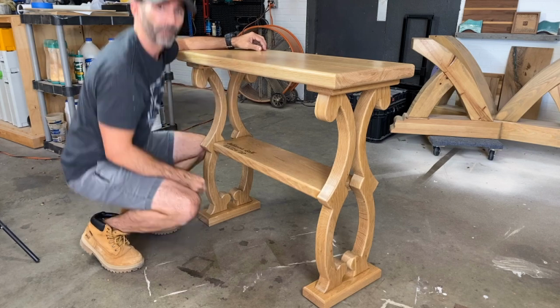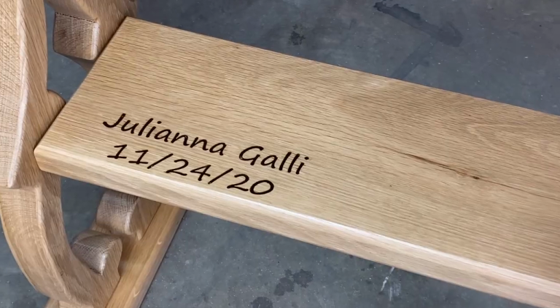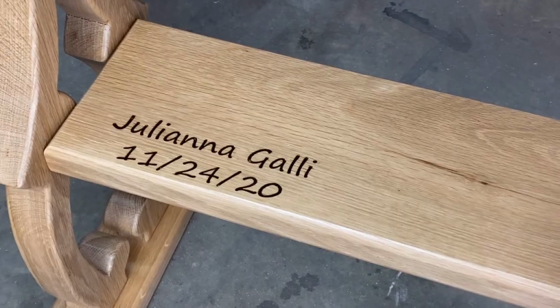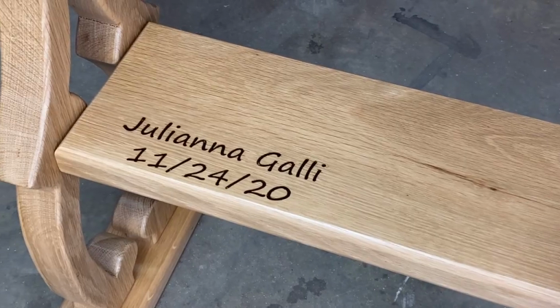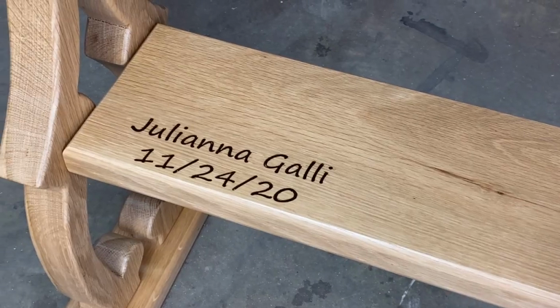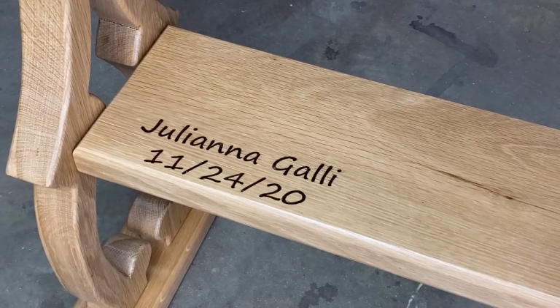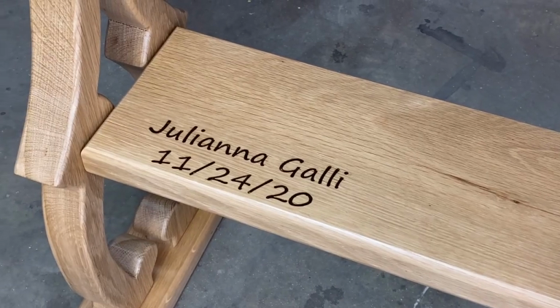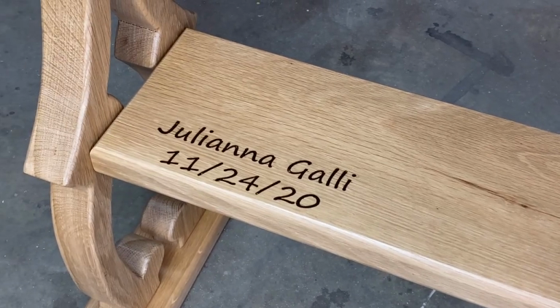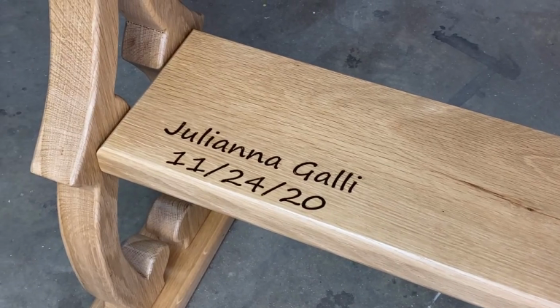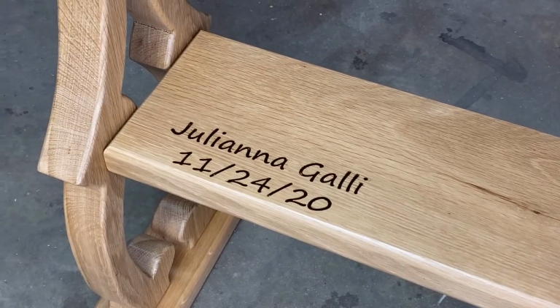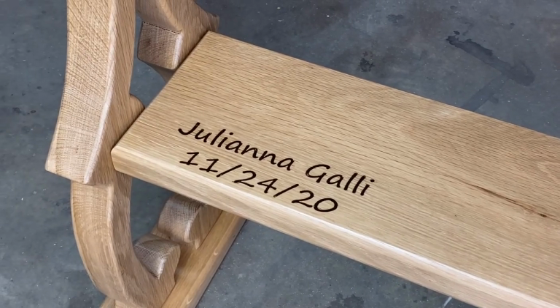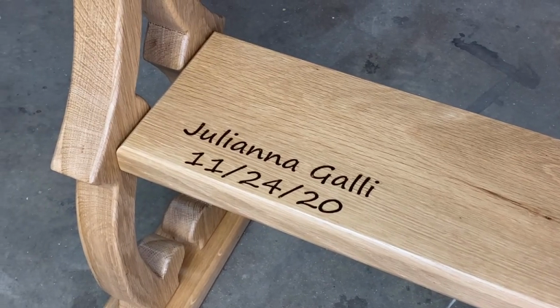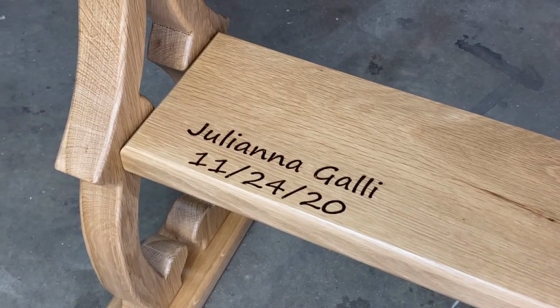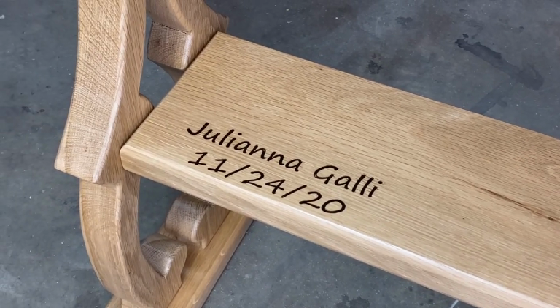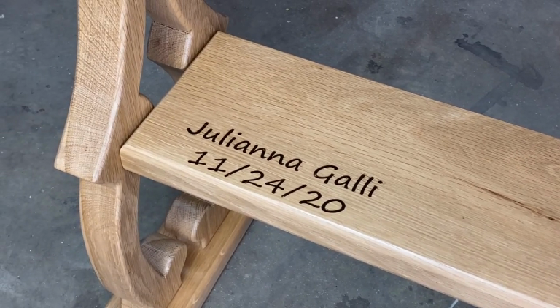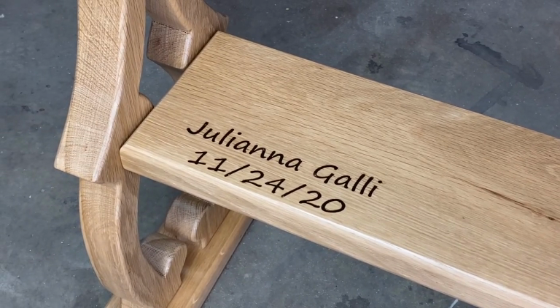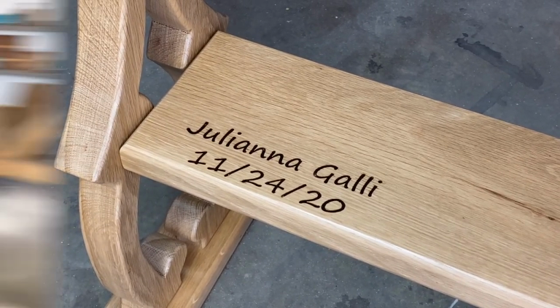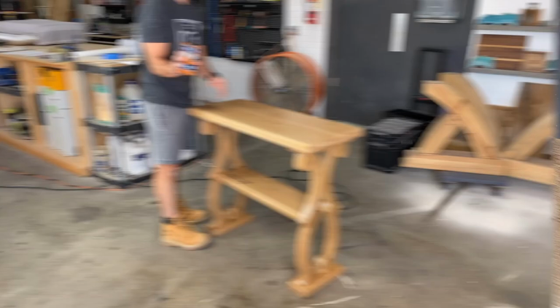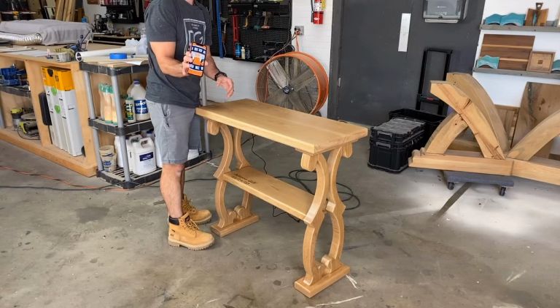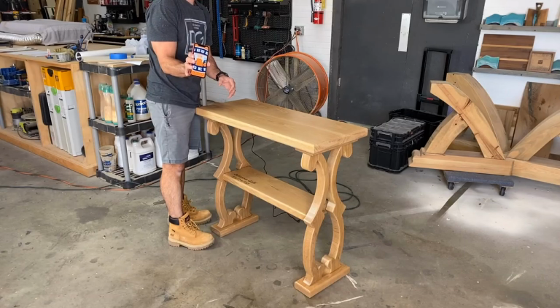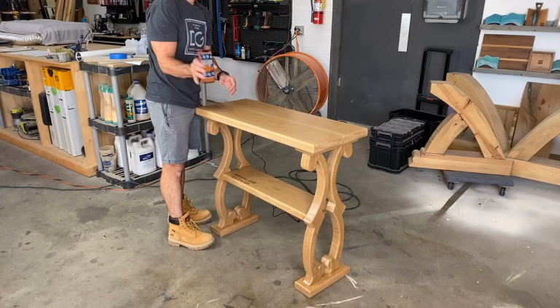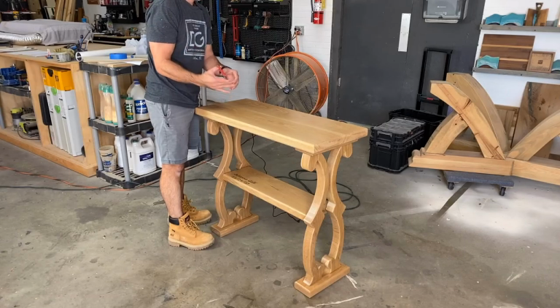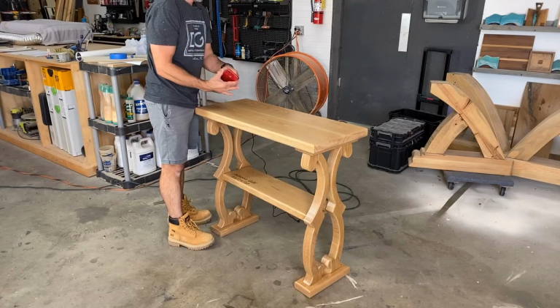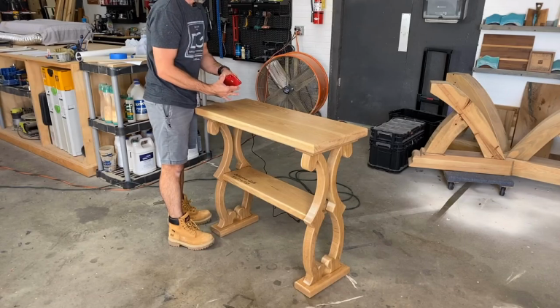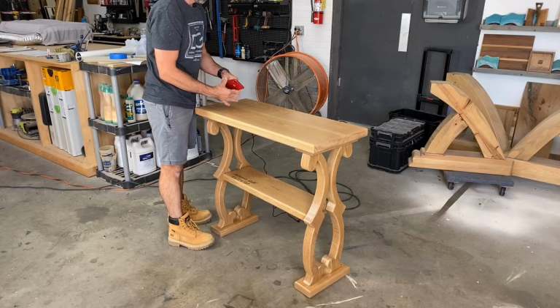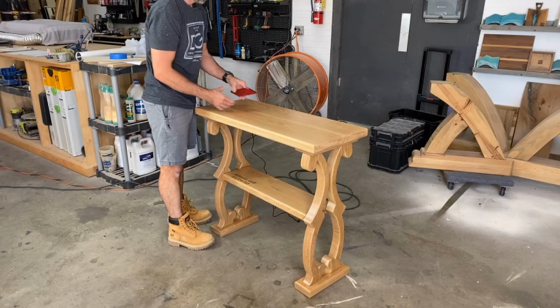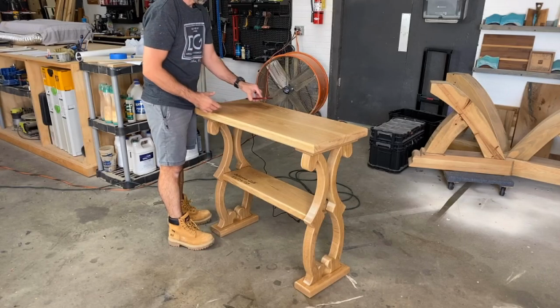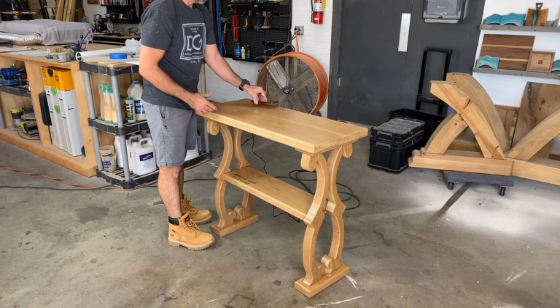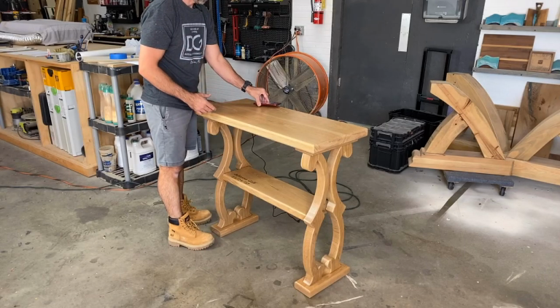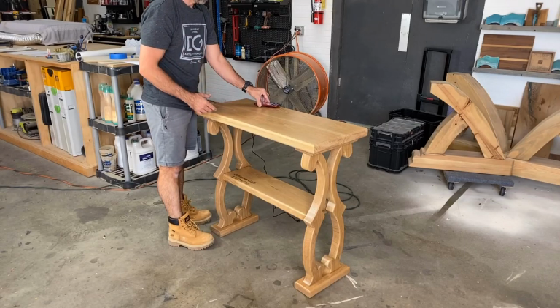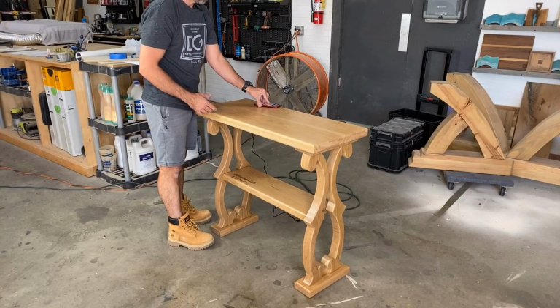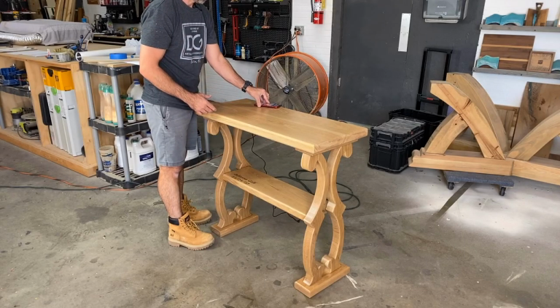Building this table was a blast. It's for my daughter's birthday and I think she's absolutely going to love it and I can't wait to surprise her.